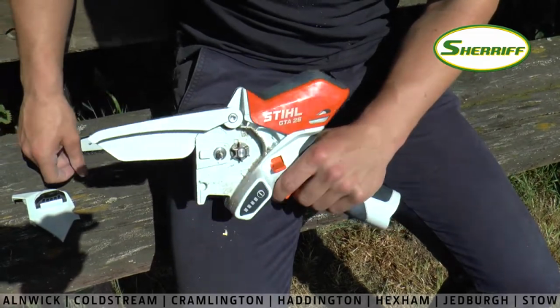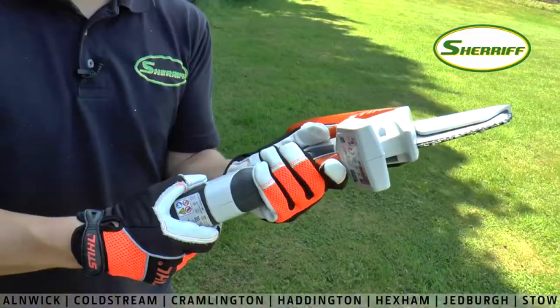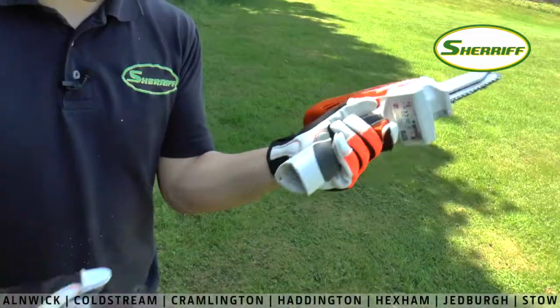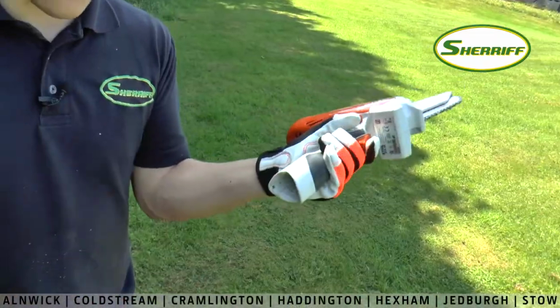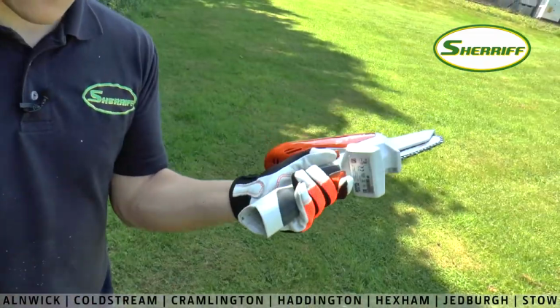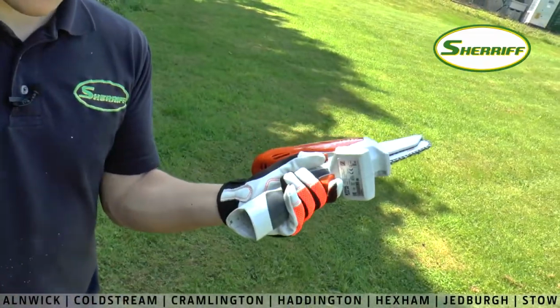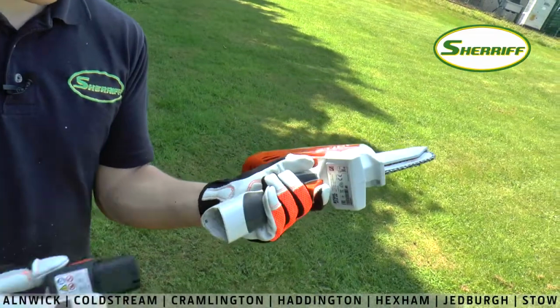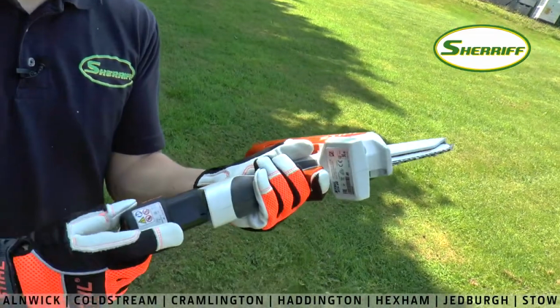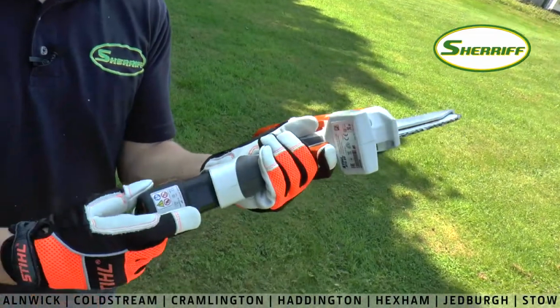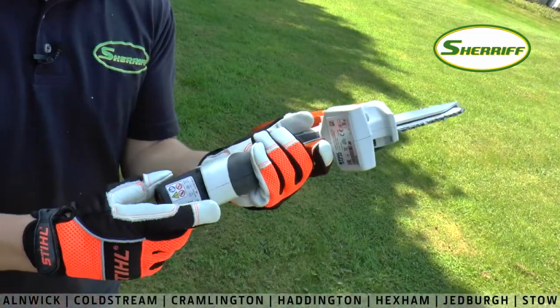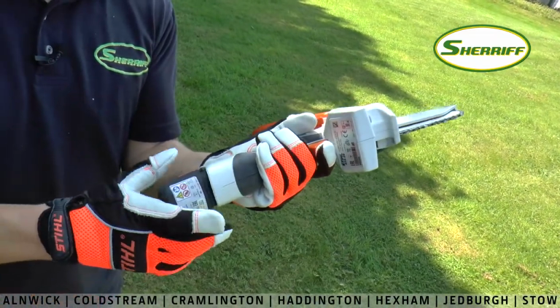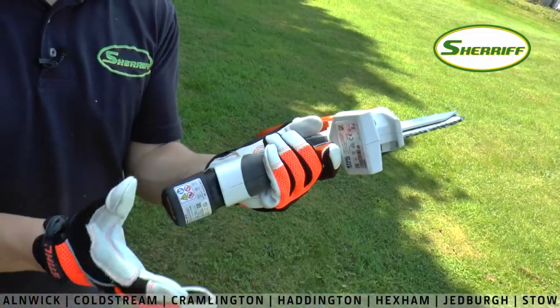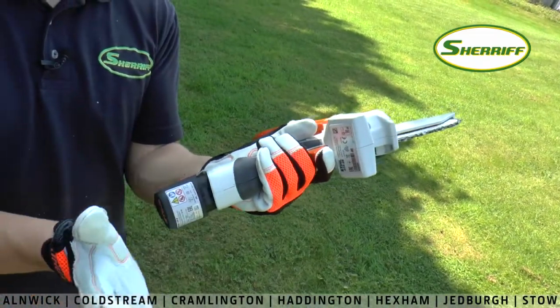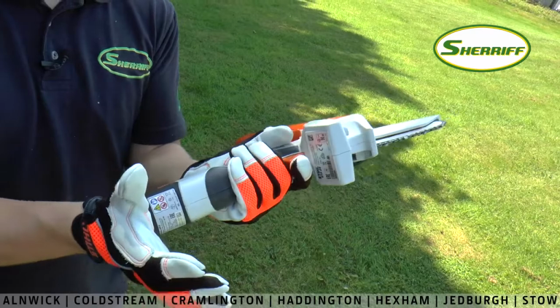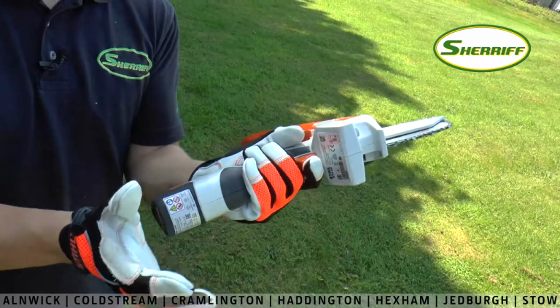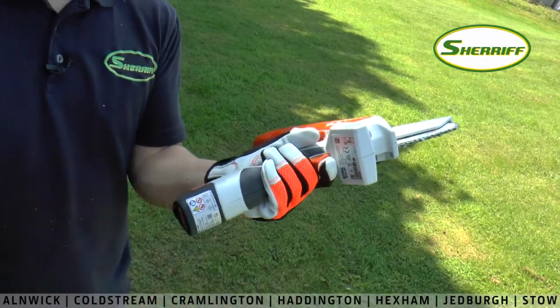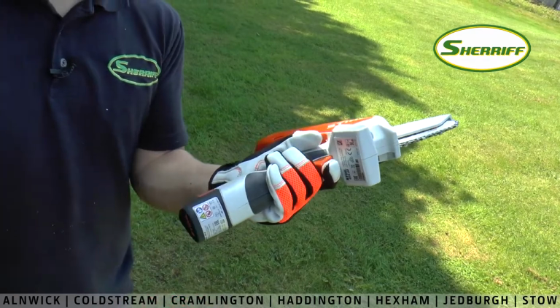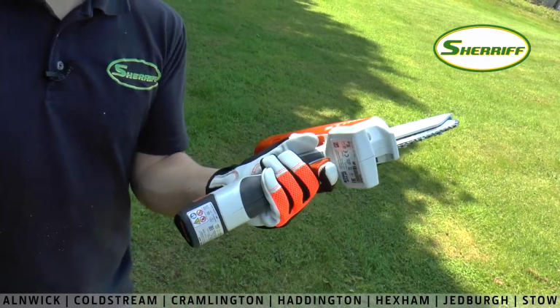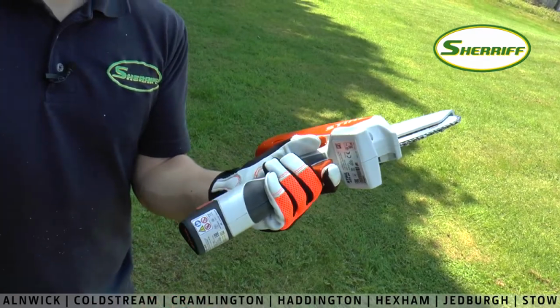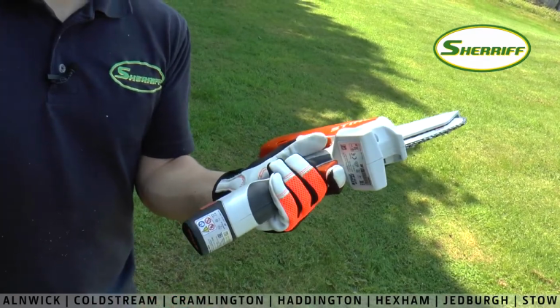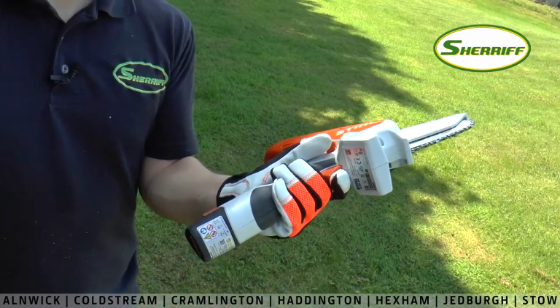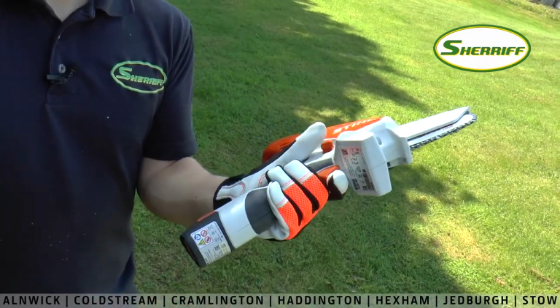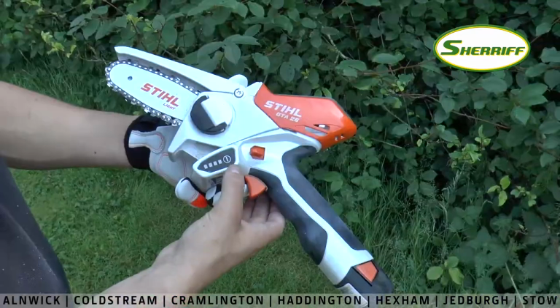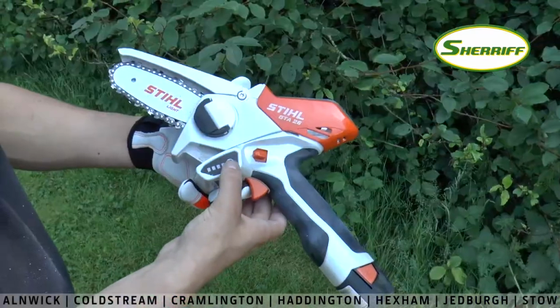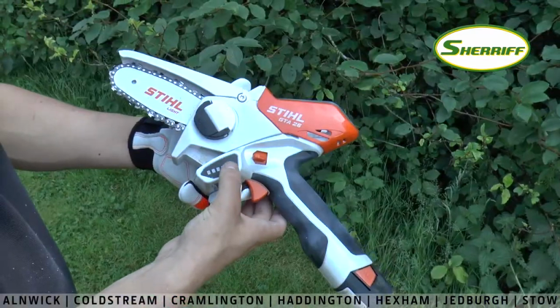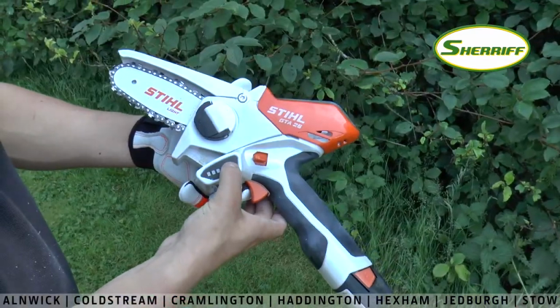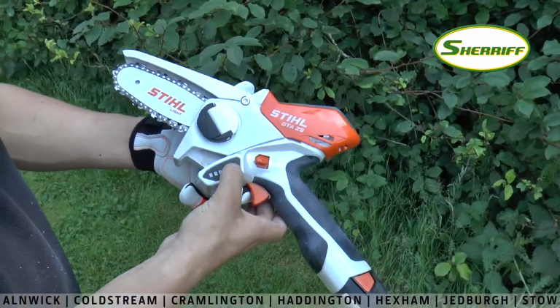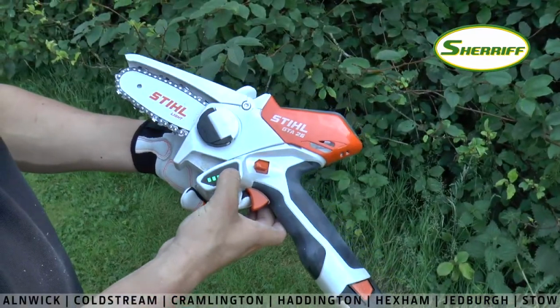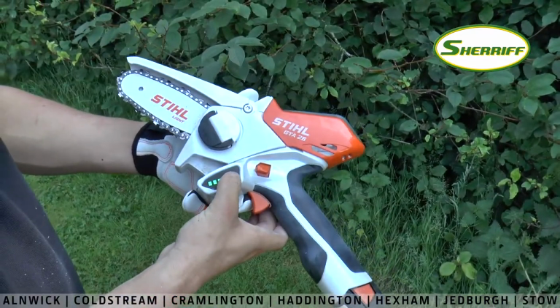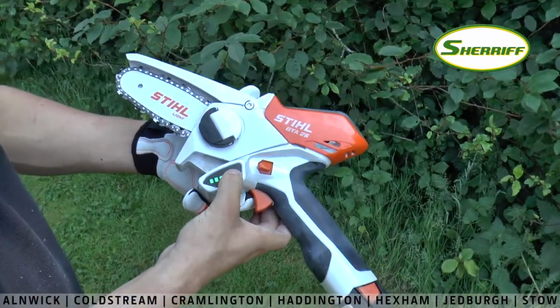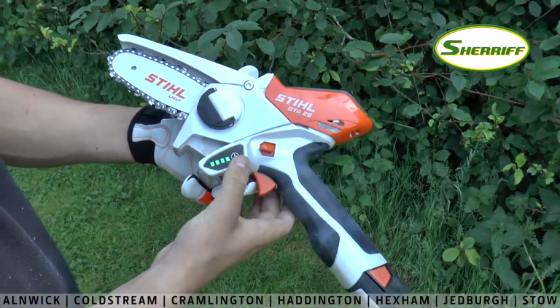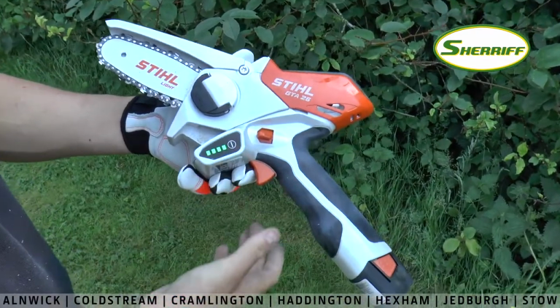The lithium-ion battery is easily chargeable and ensures long life while giving maximum performance. It runs for up to 25 minutes.